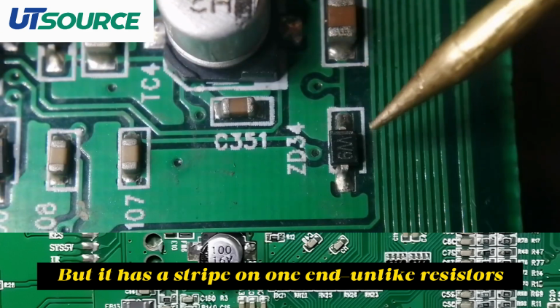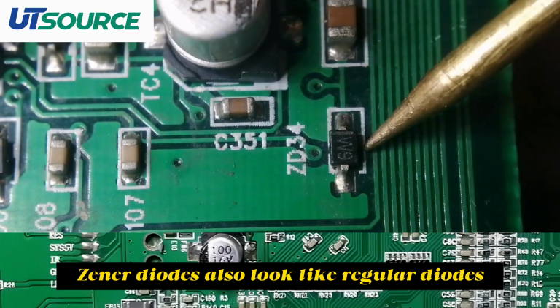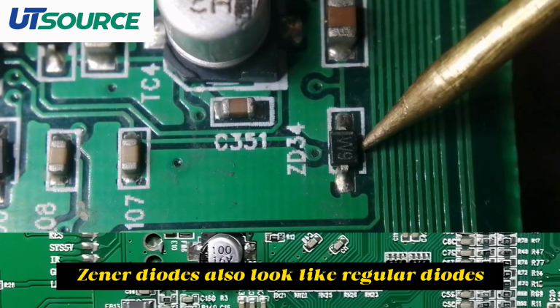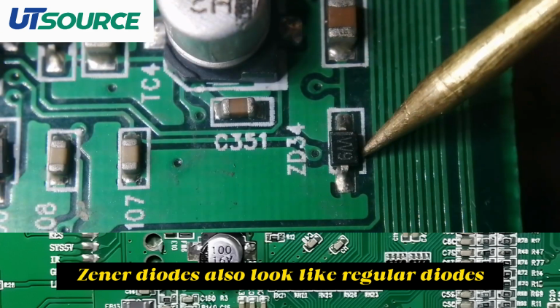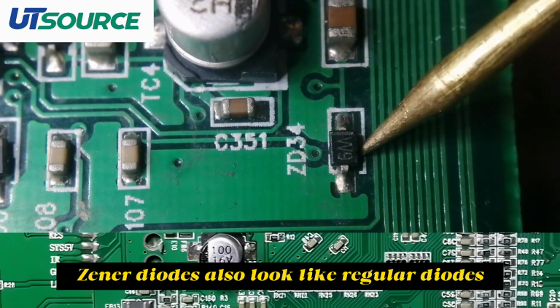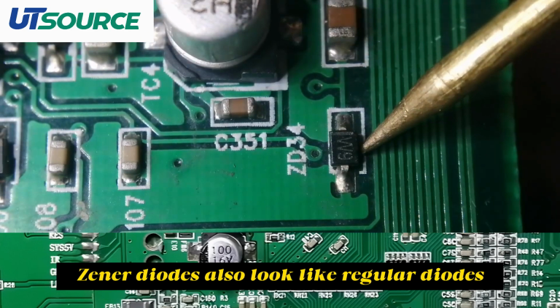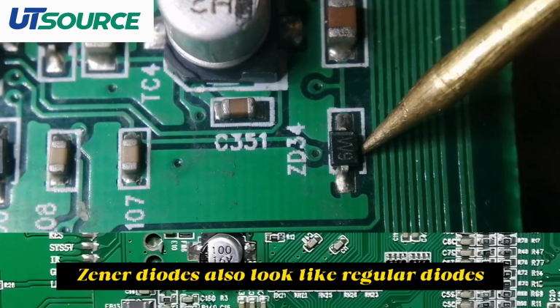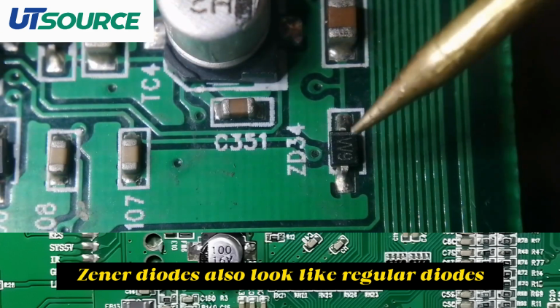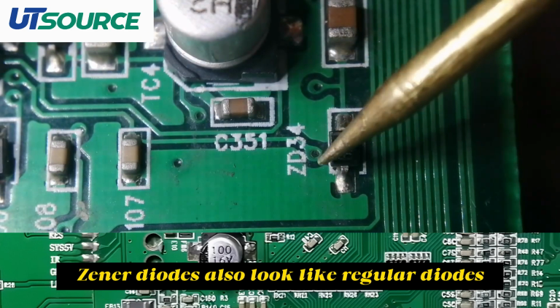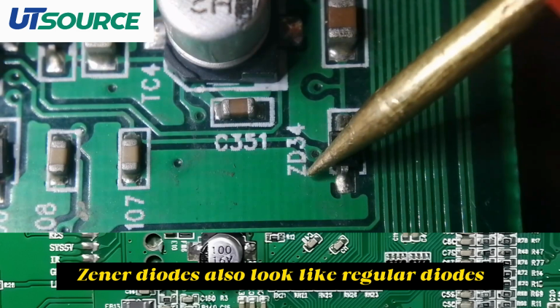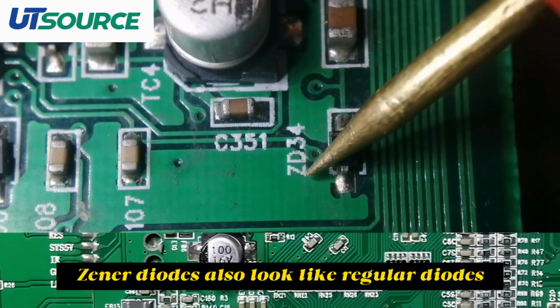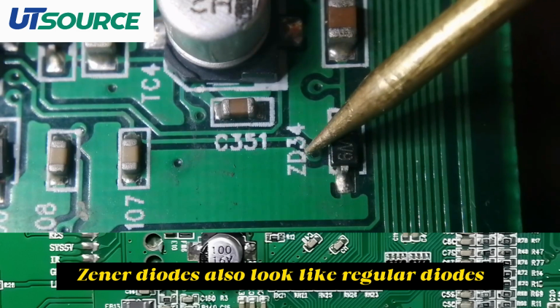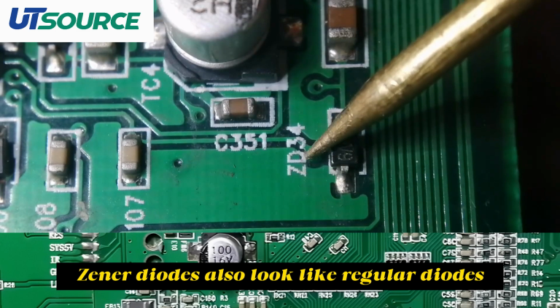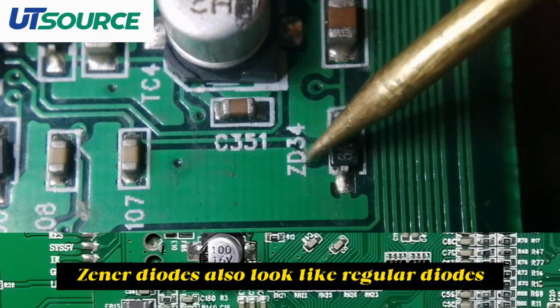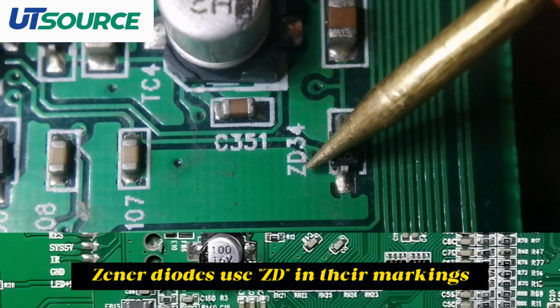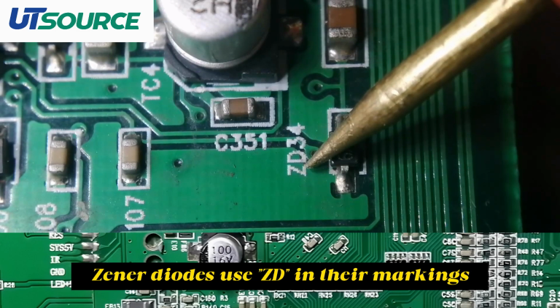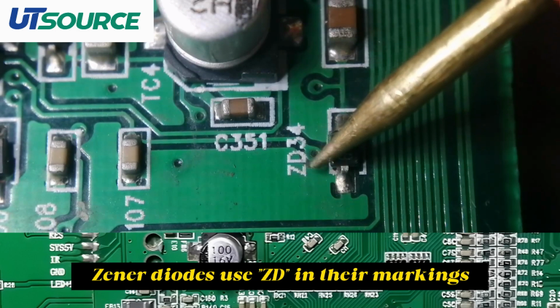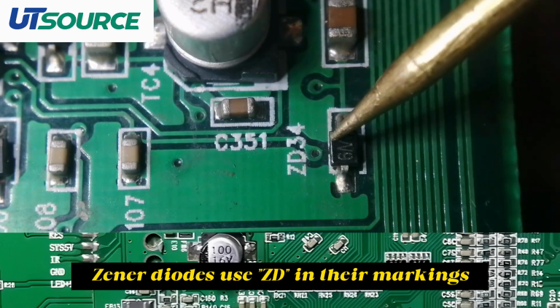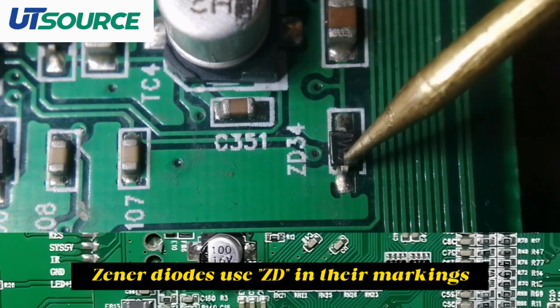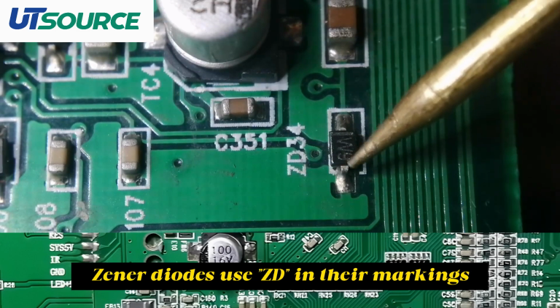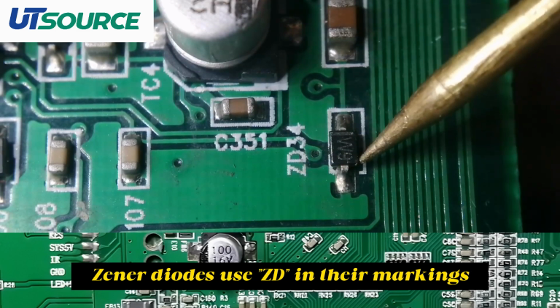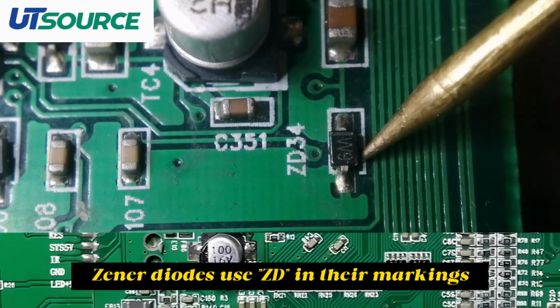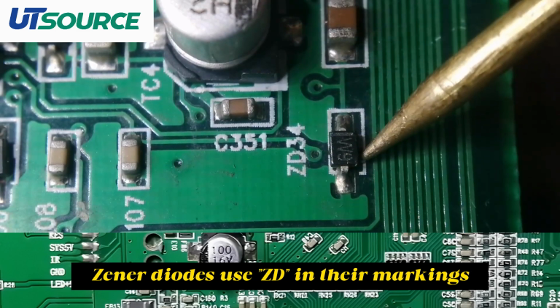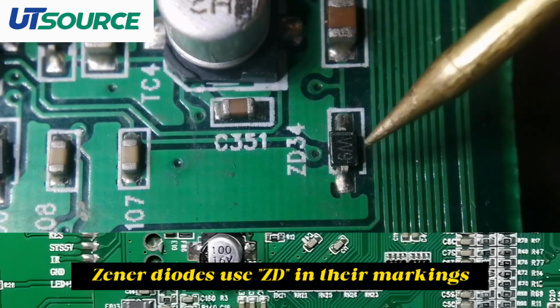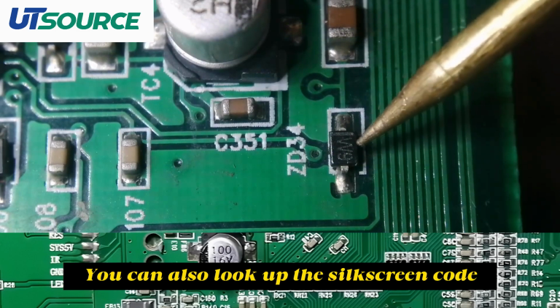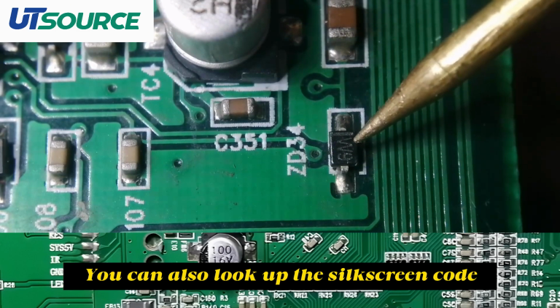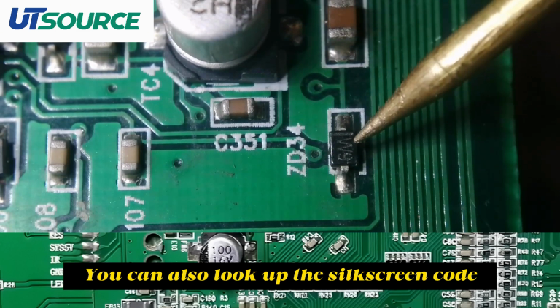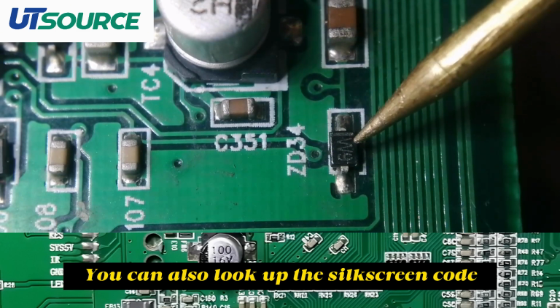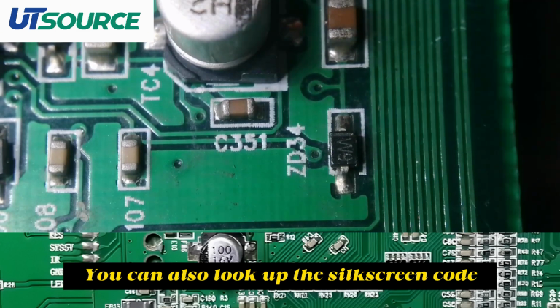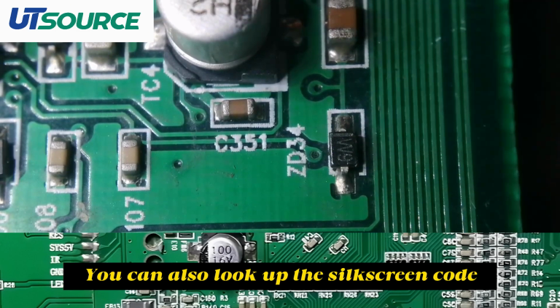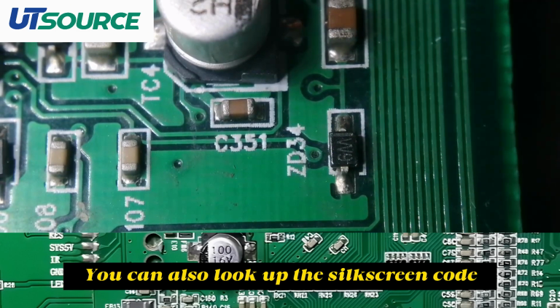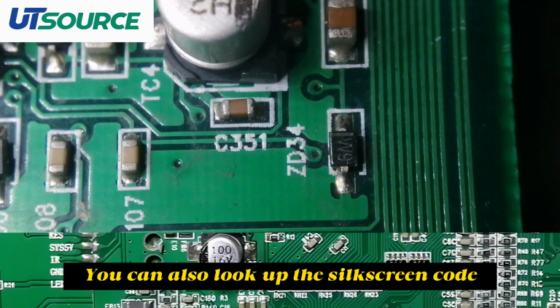Zener diodes also look like regular diodes, but they use ZD in their markings. You can also look up the silkscreen code to confirm.